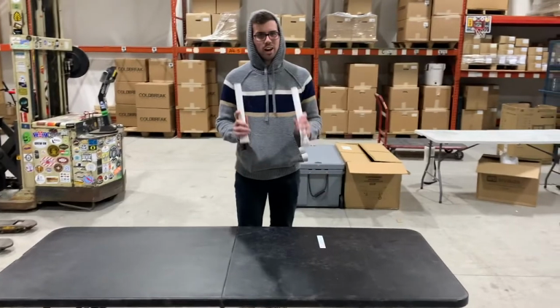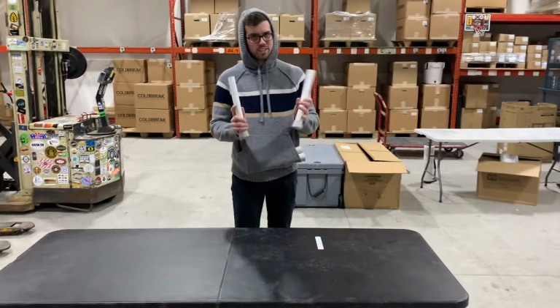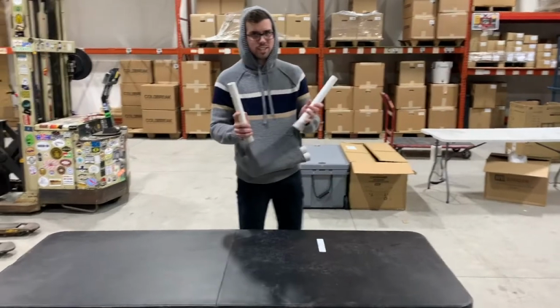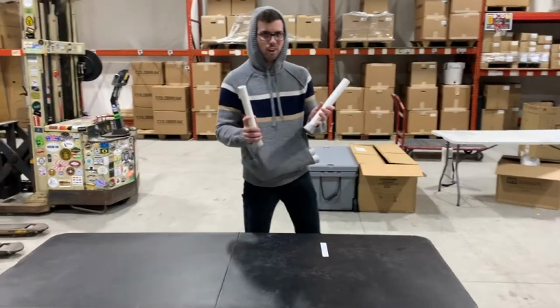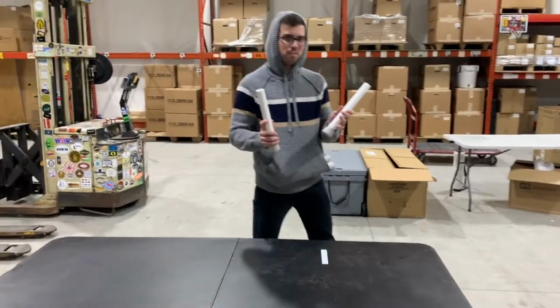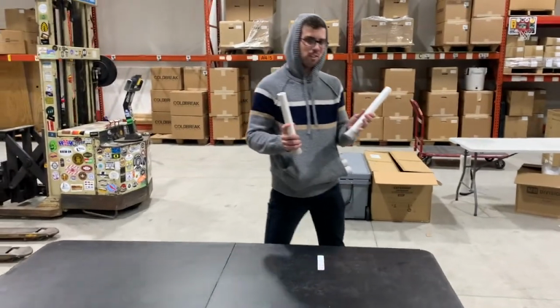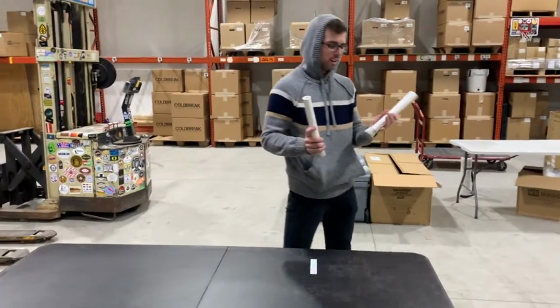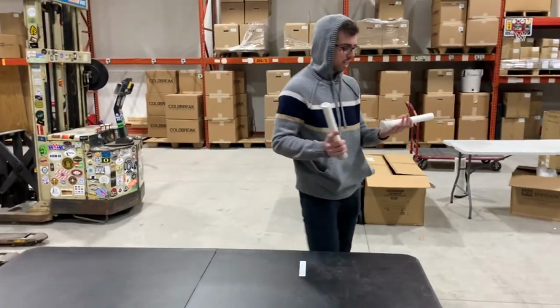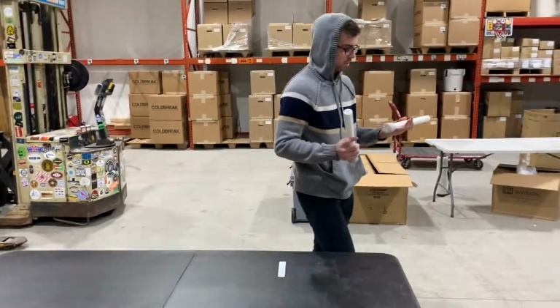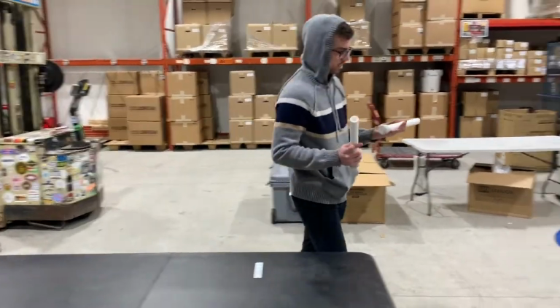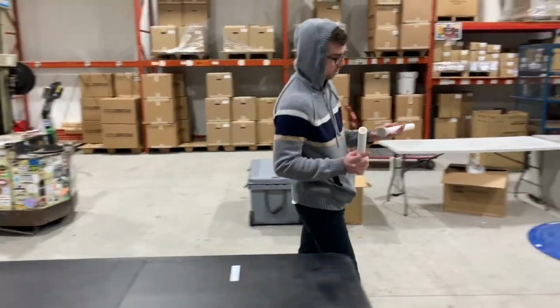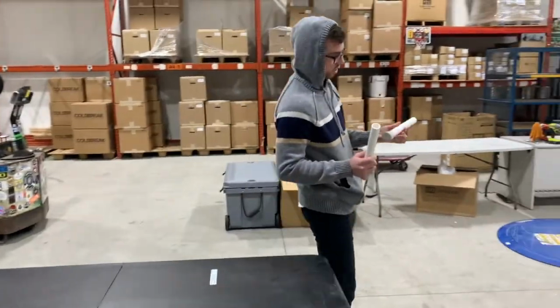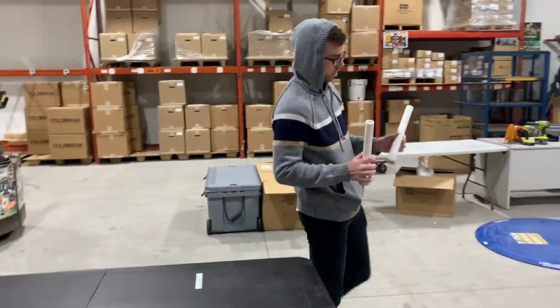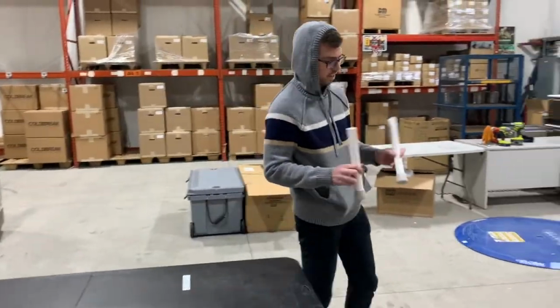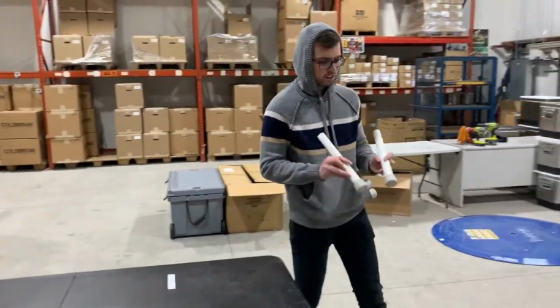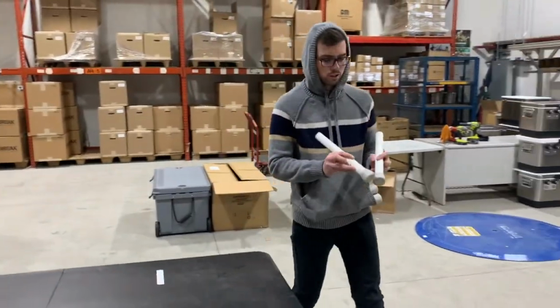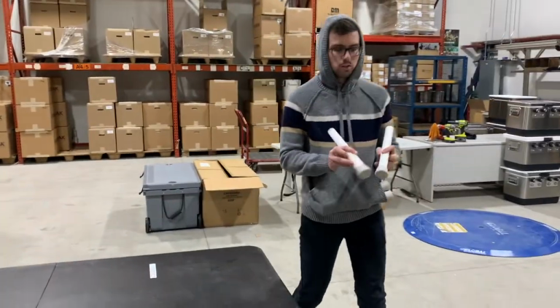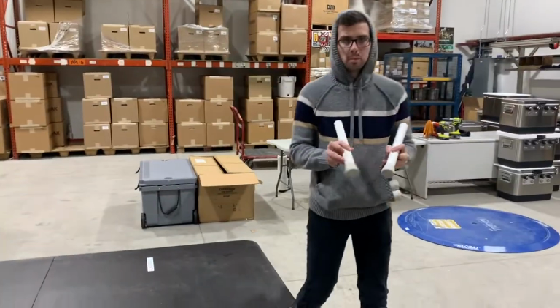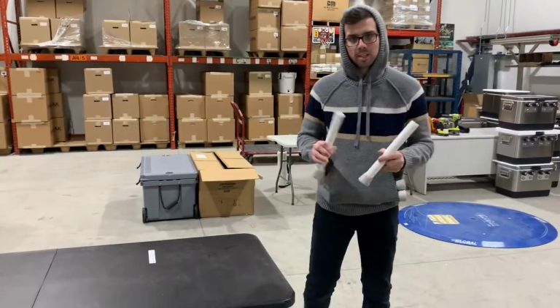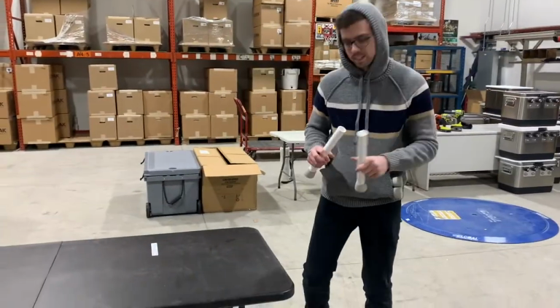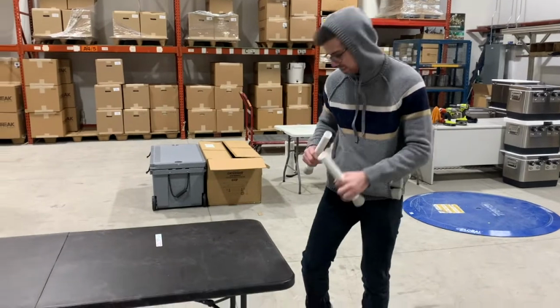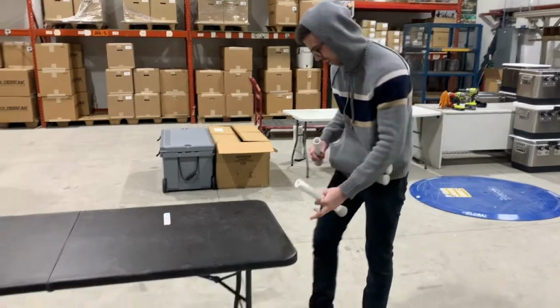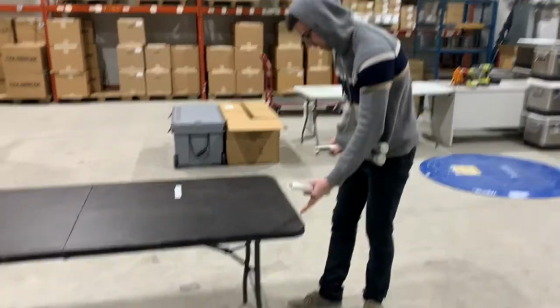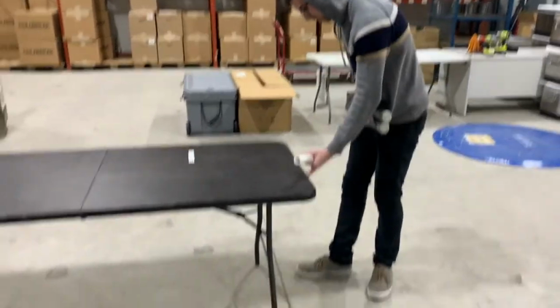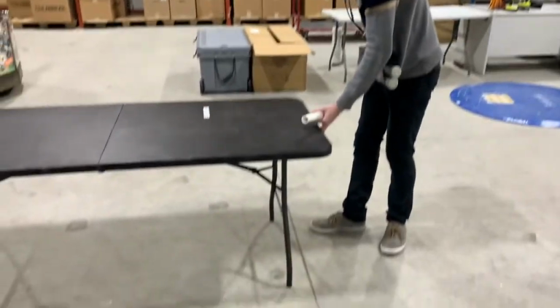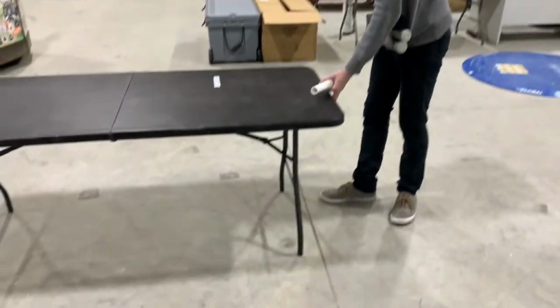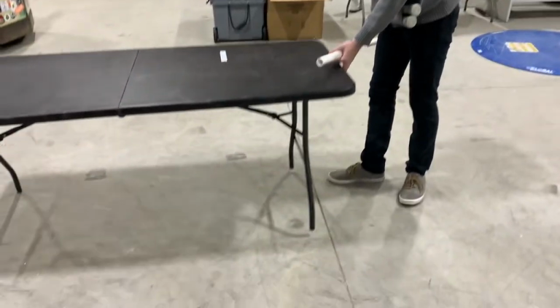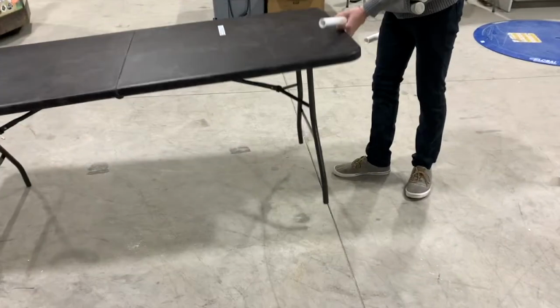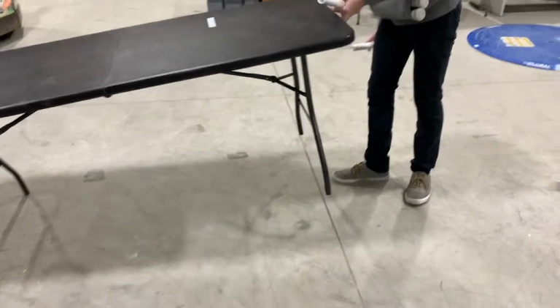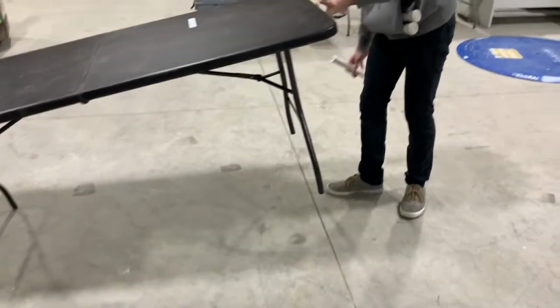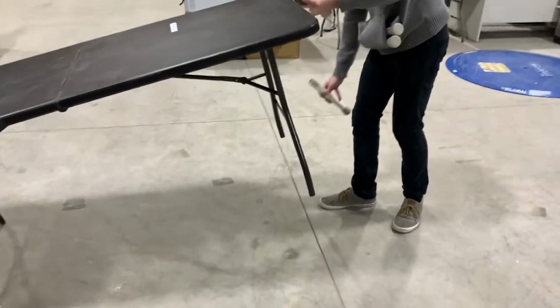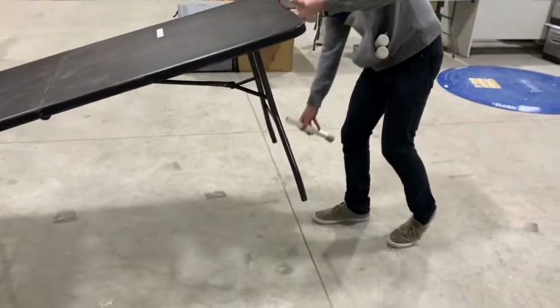These are foot-long table extensions. They have little rubber pieces on the end here so they won't slide around or anything.